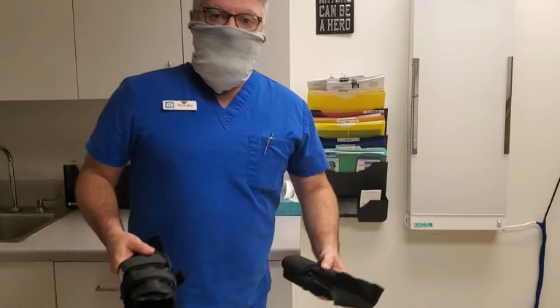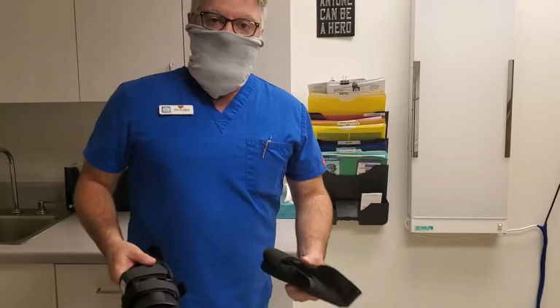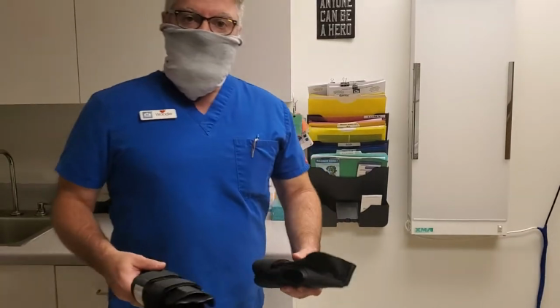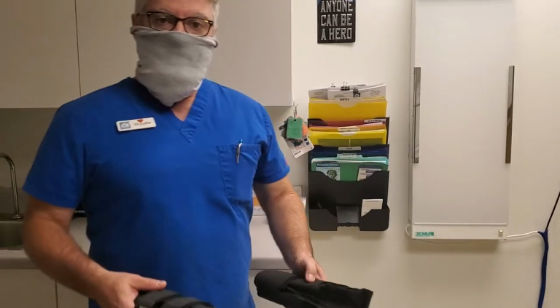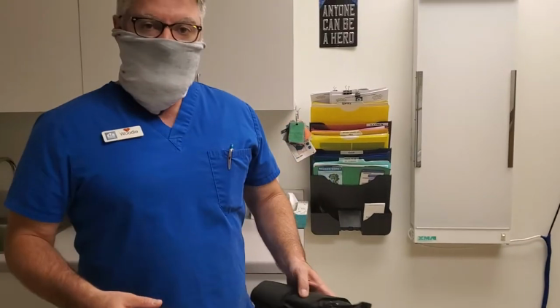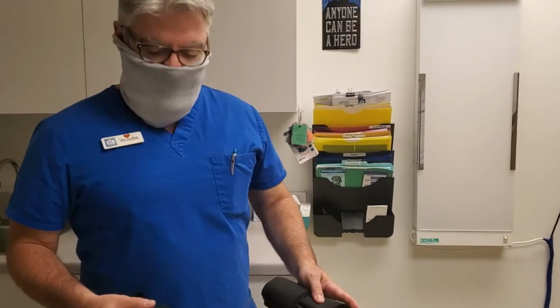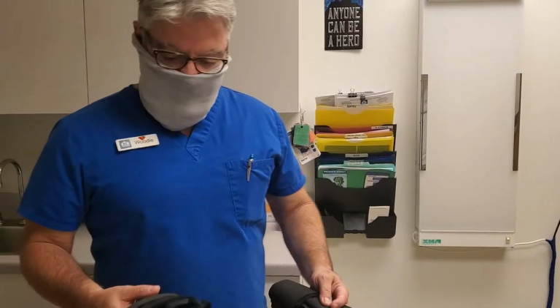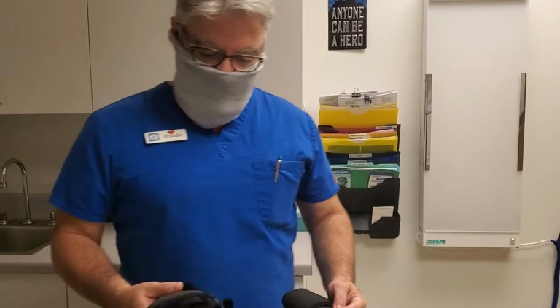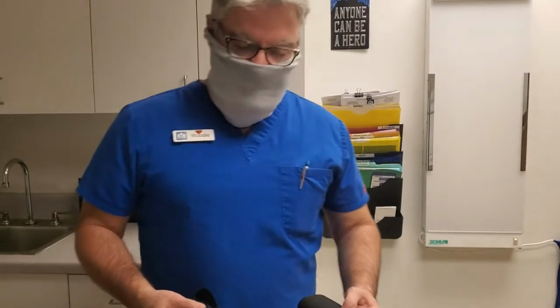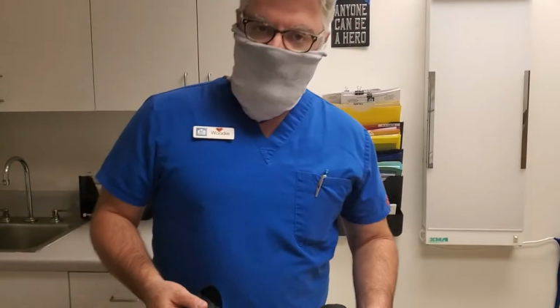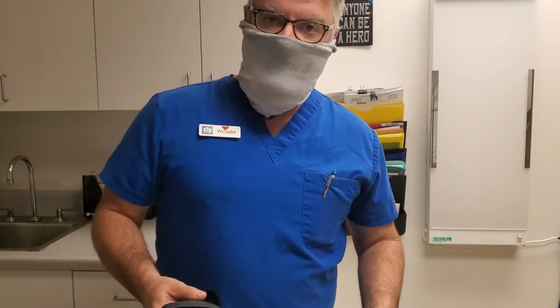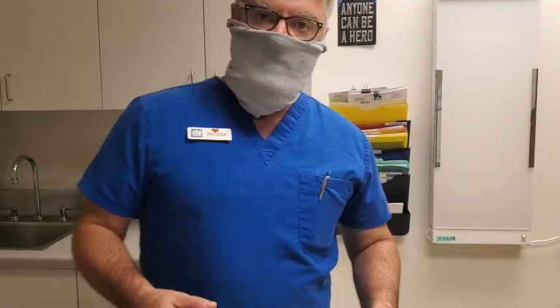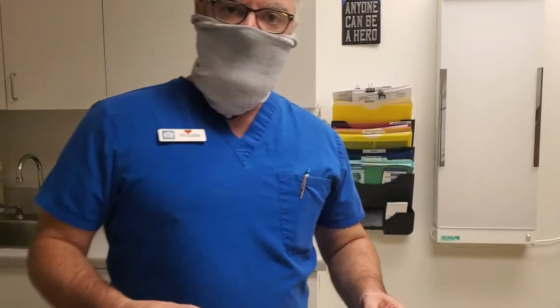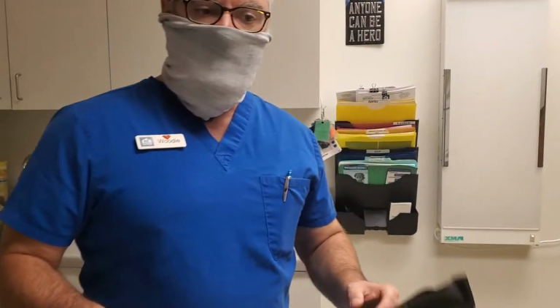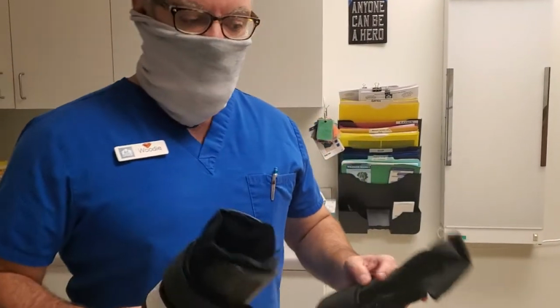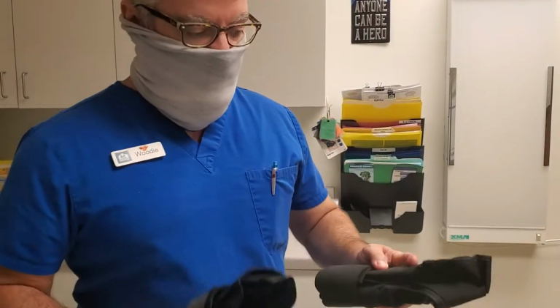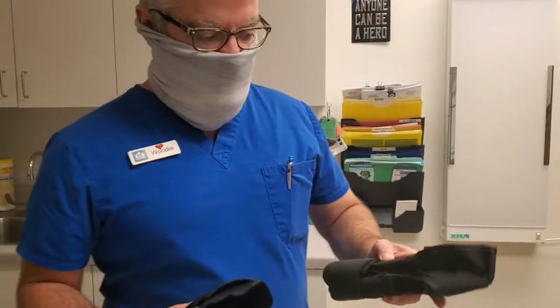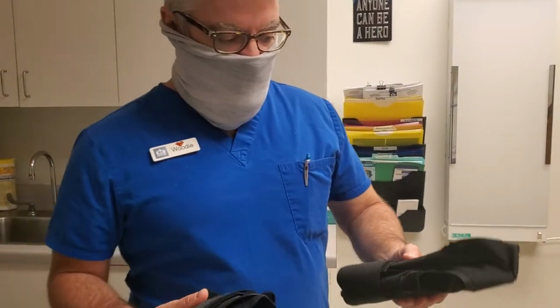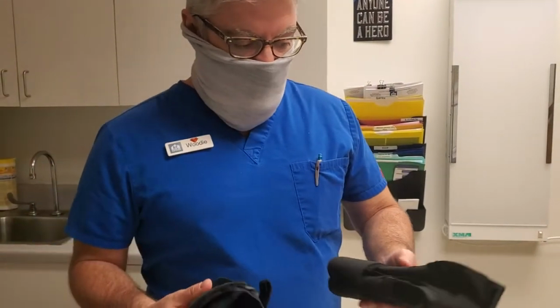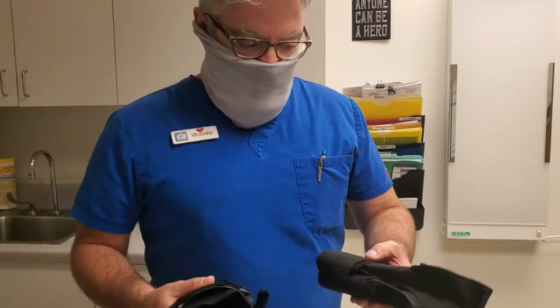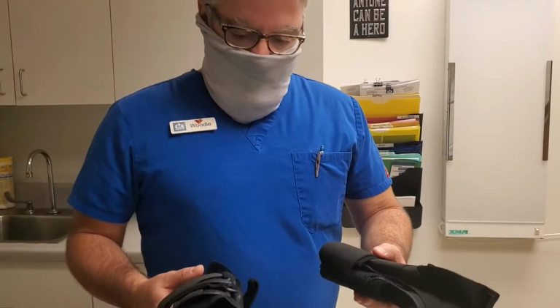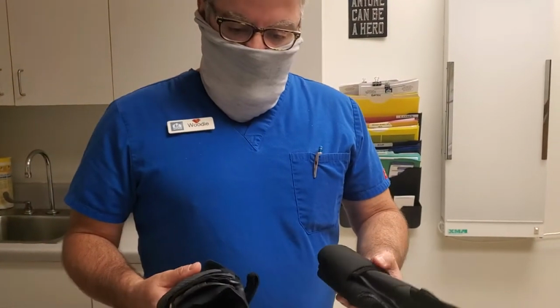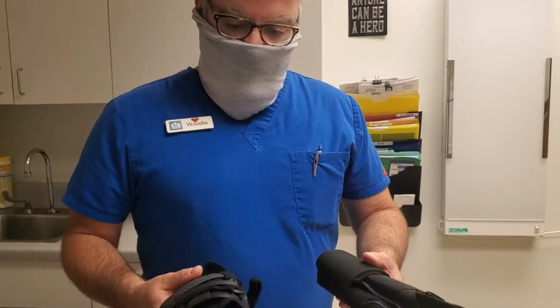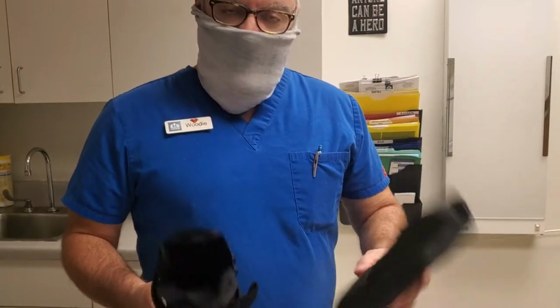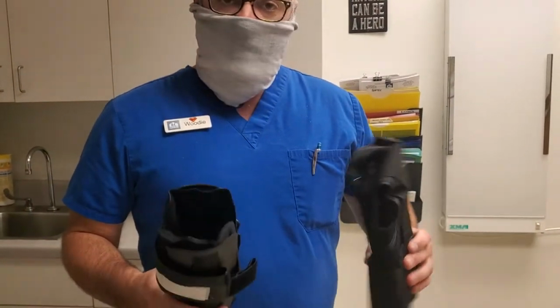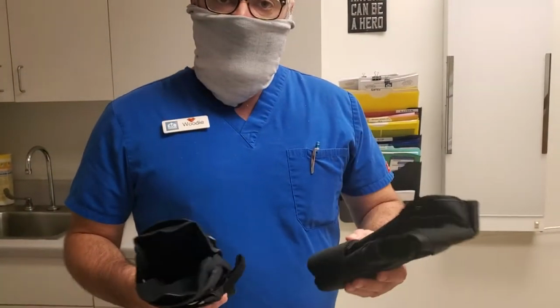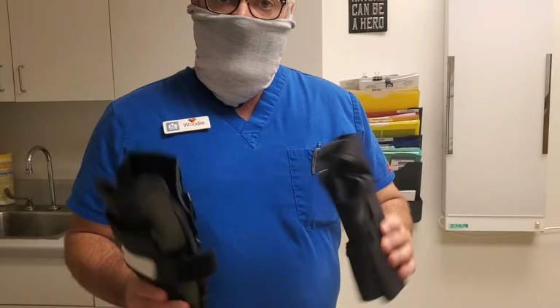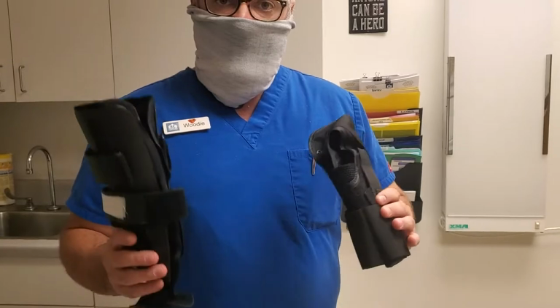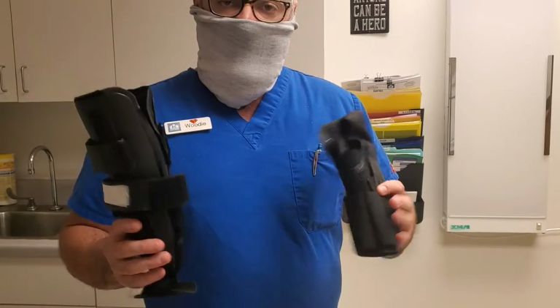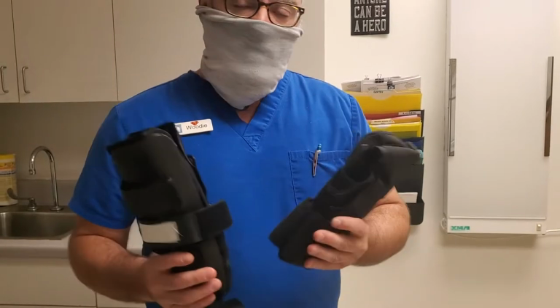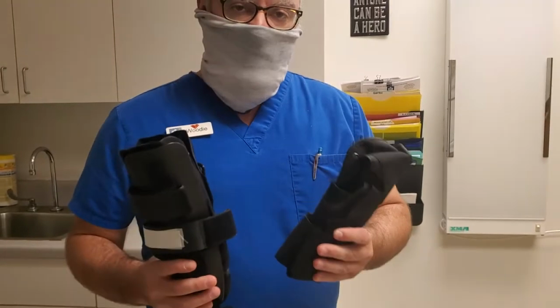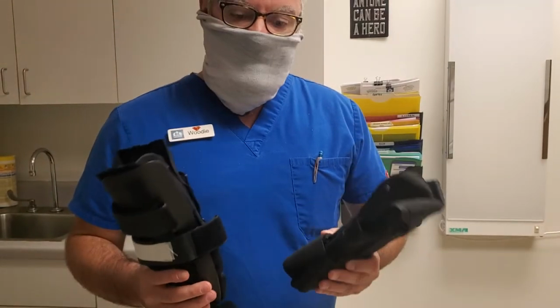Hey everybody, how you doing? Welcome back. Today we're going to be doing a short little video on how to apply an ankle brace.